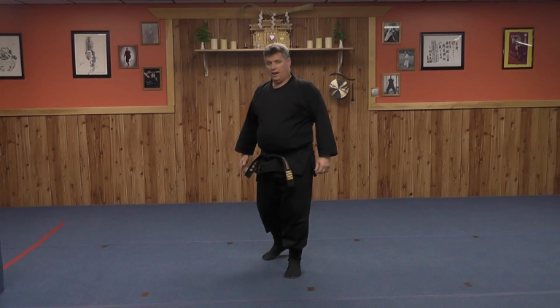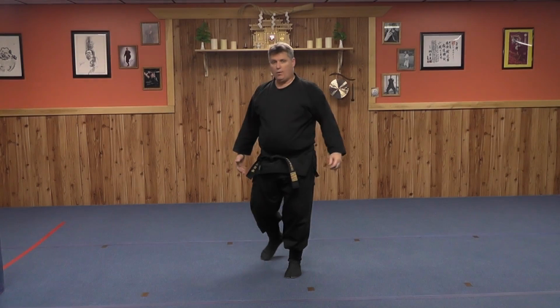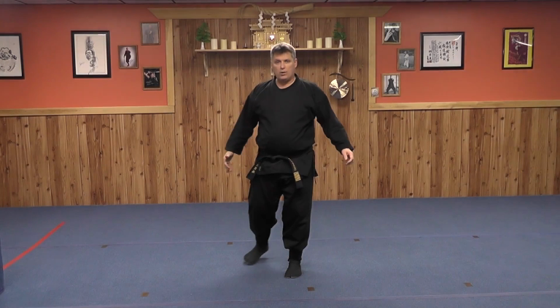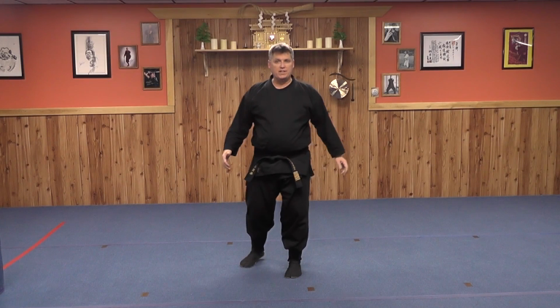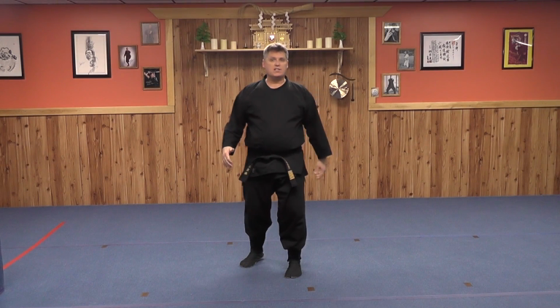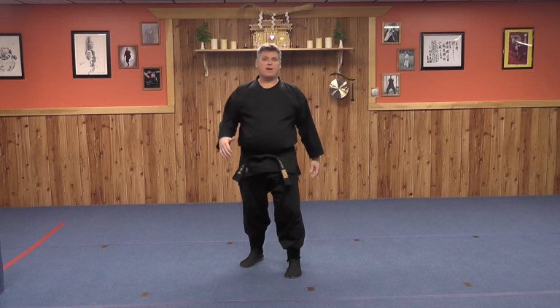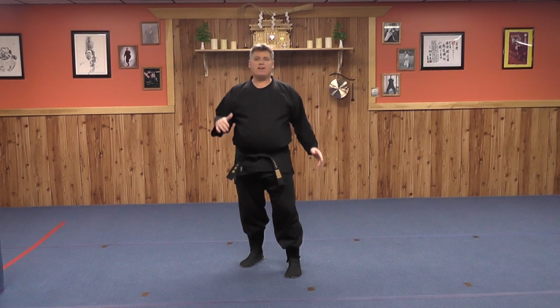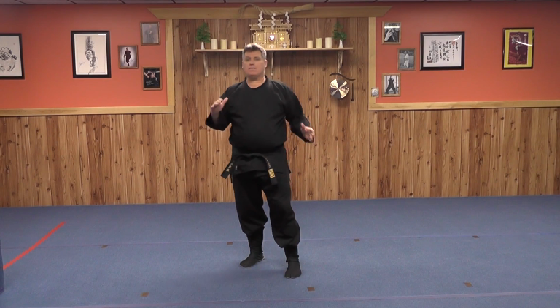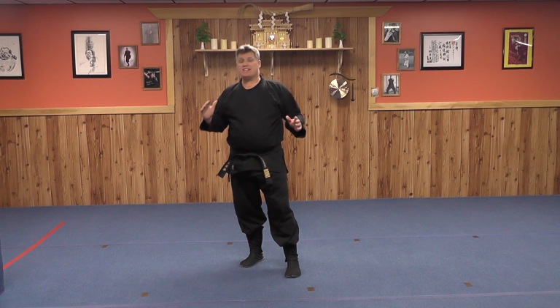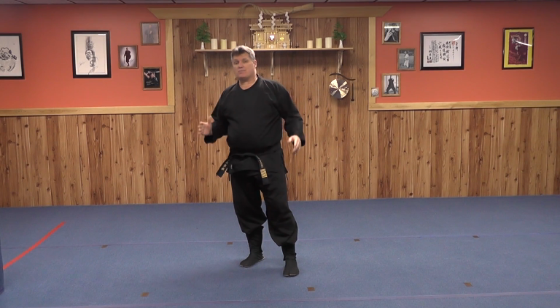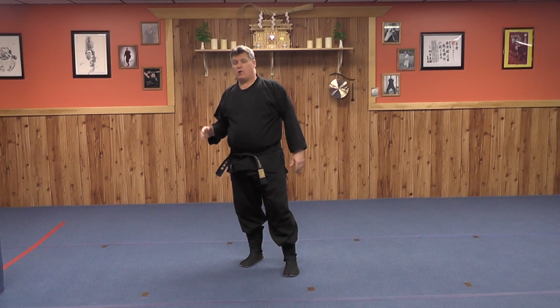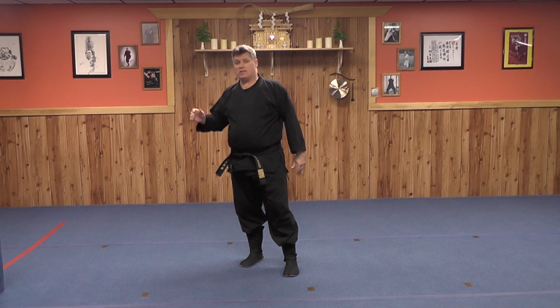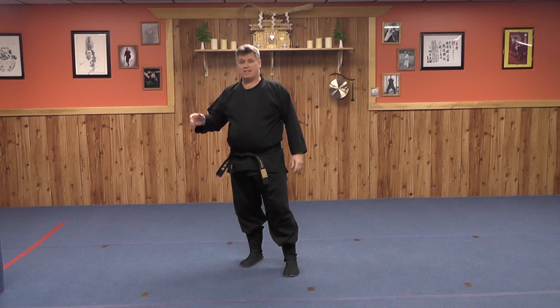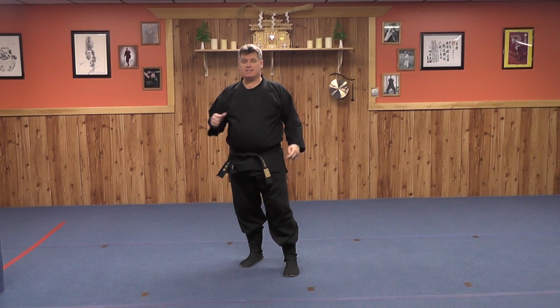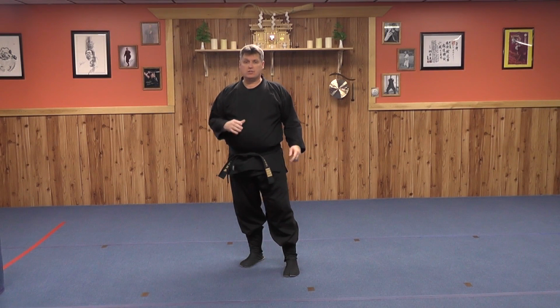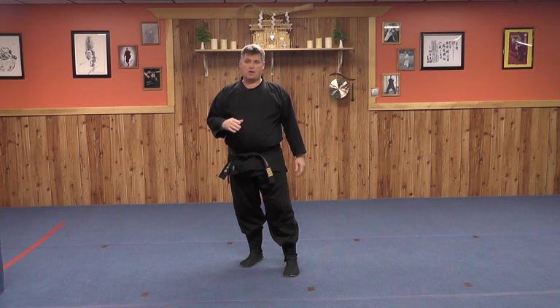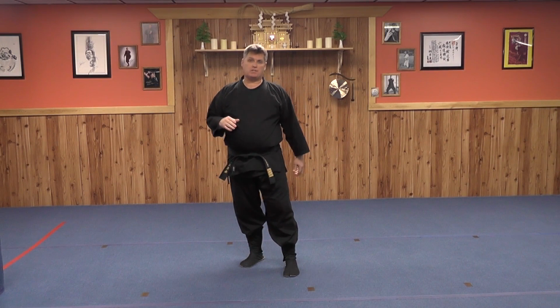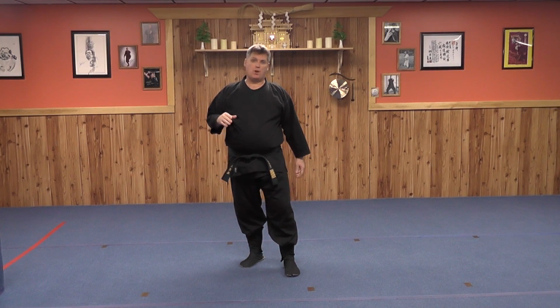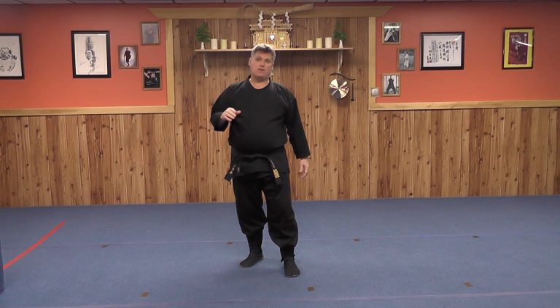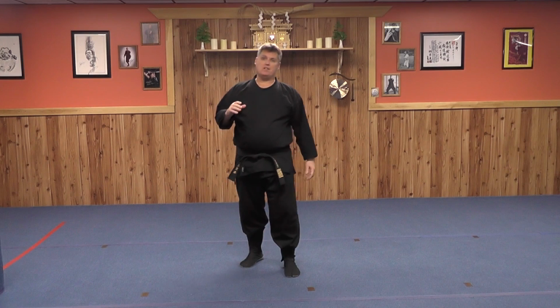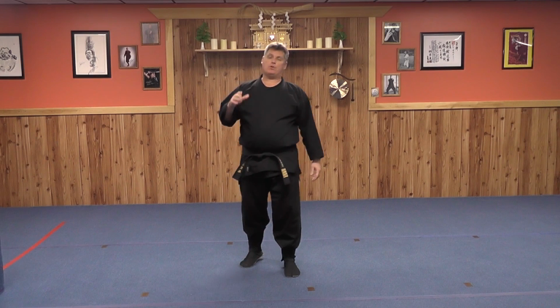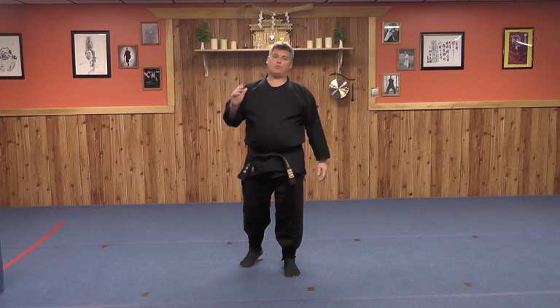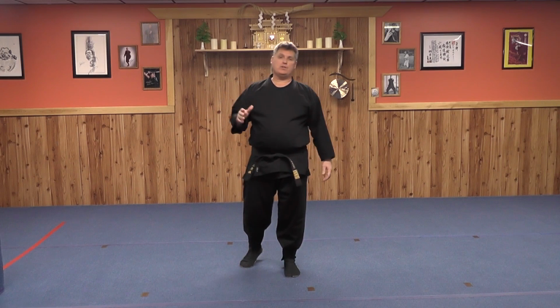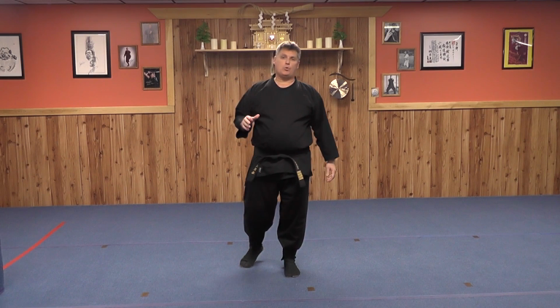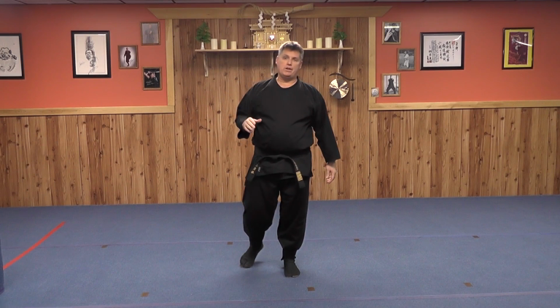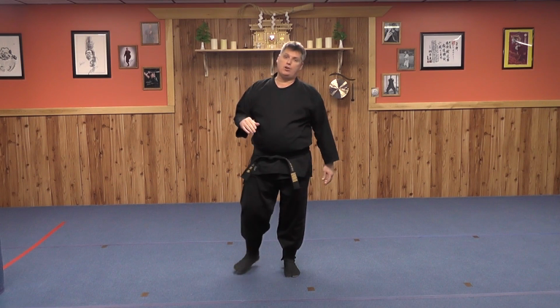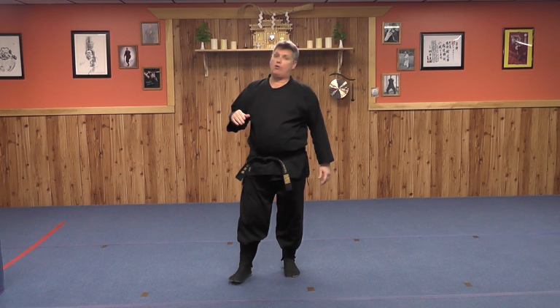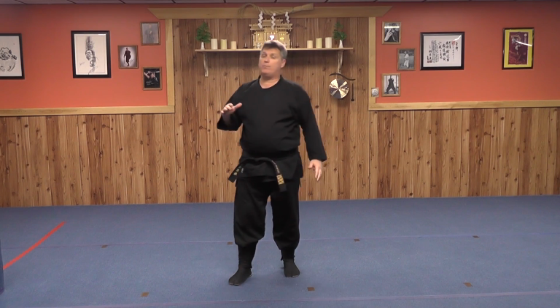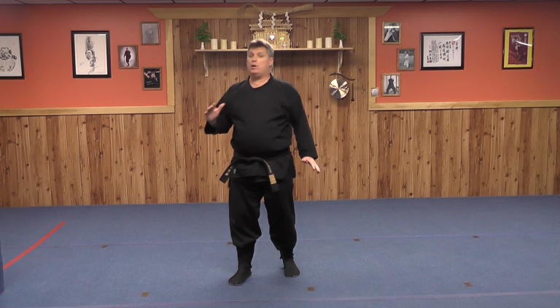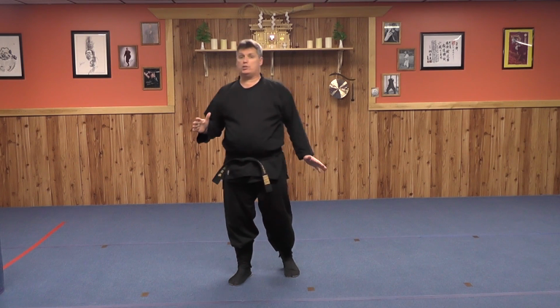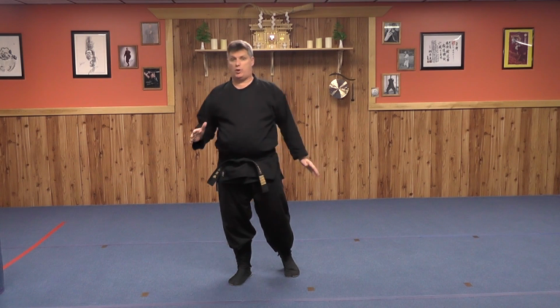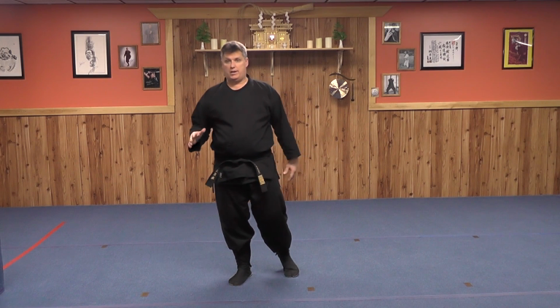Hi, welcome to Ninja Lab. My name is Dennis Mahoney, and today's Ninja Lab experiment is number 320, the Bullet Train.